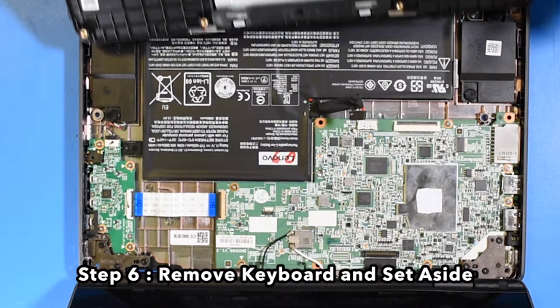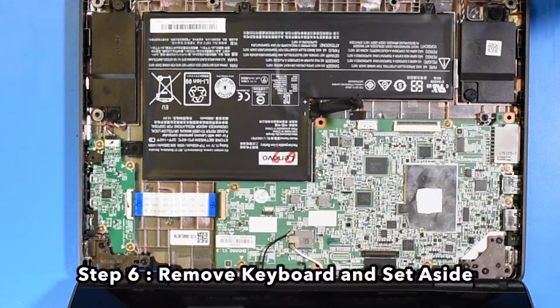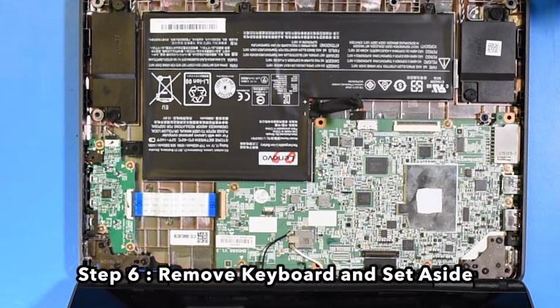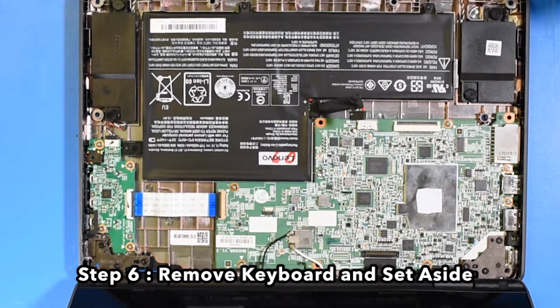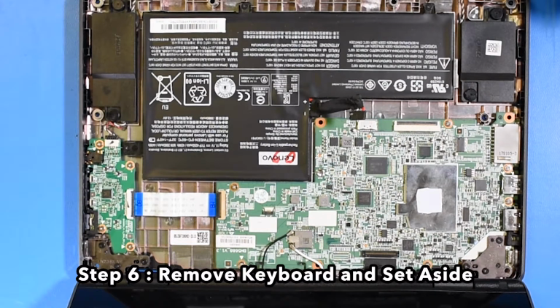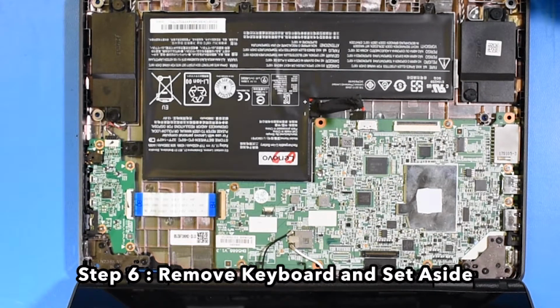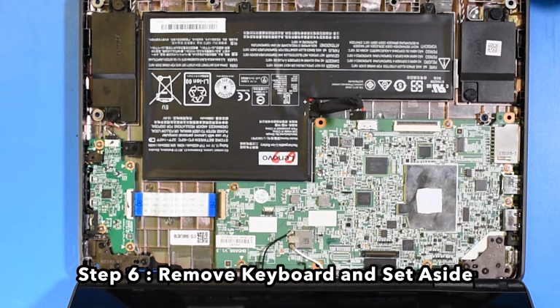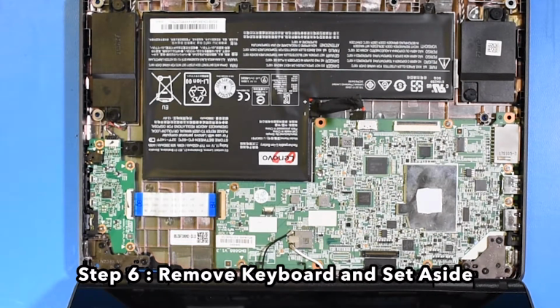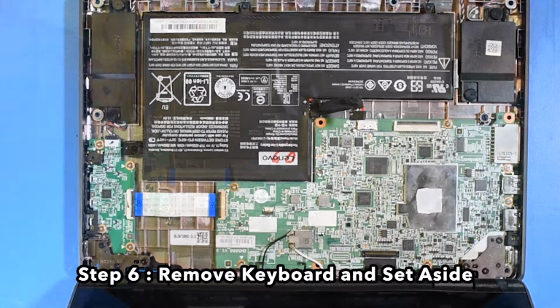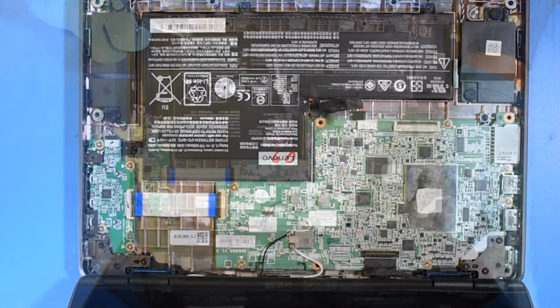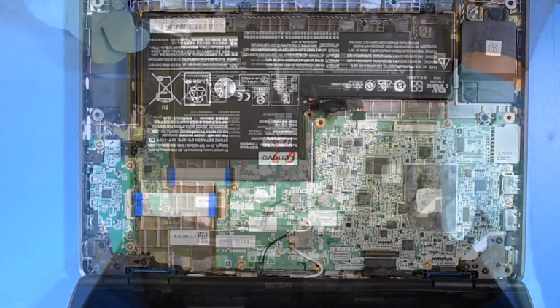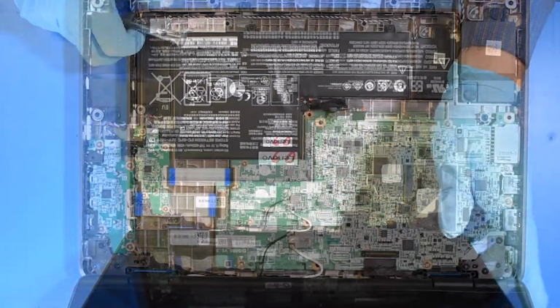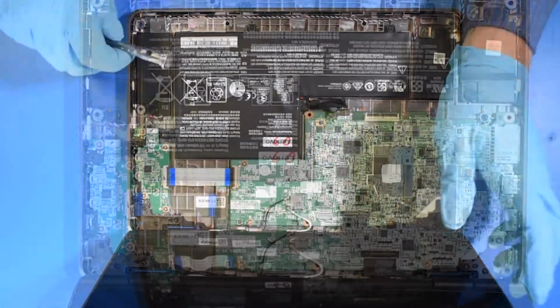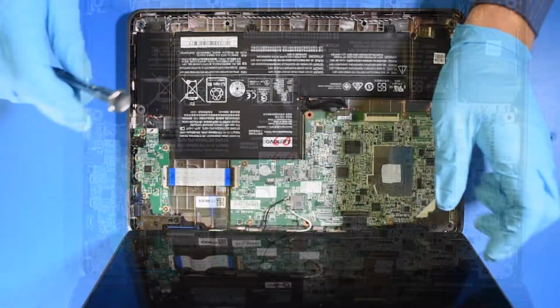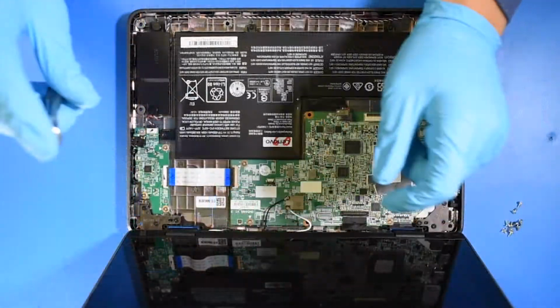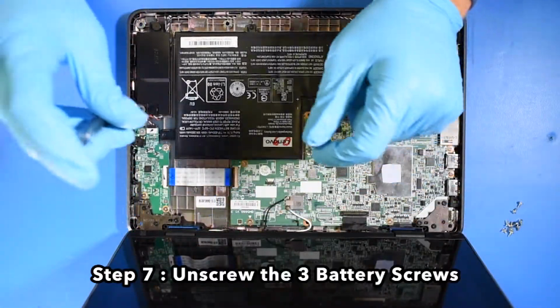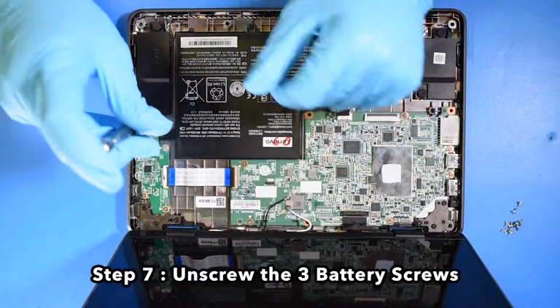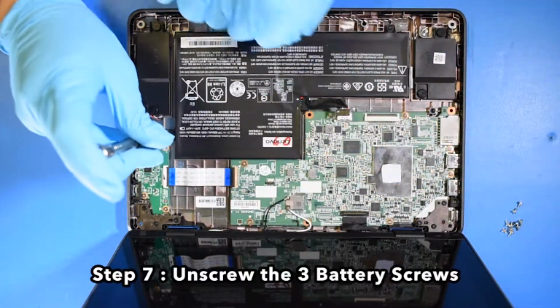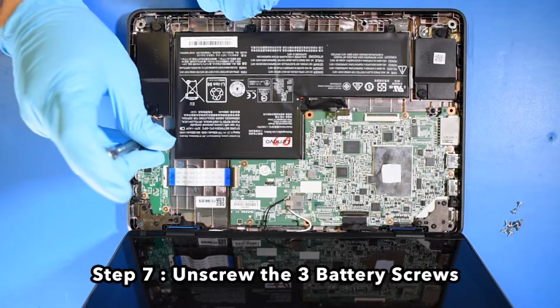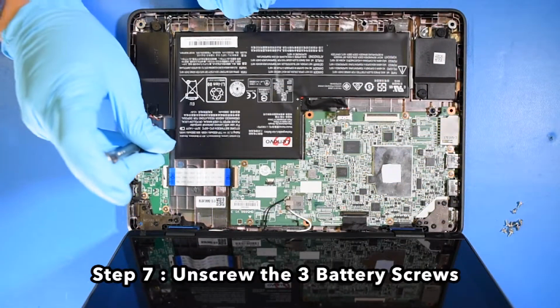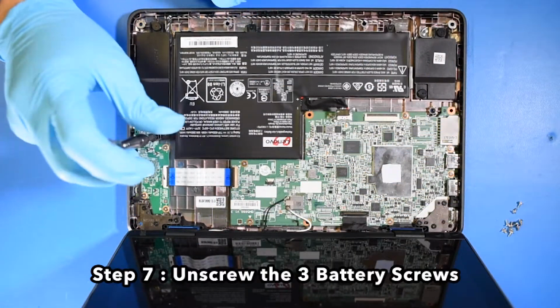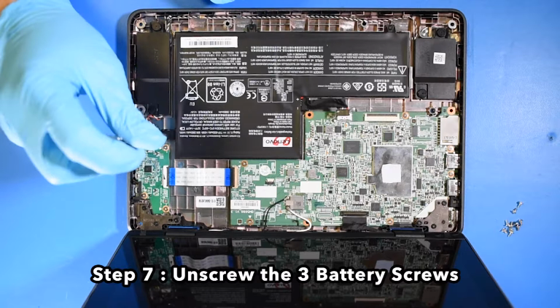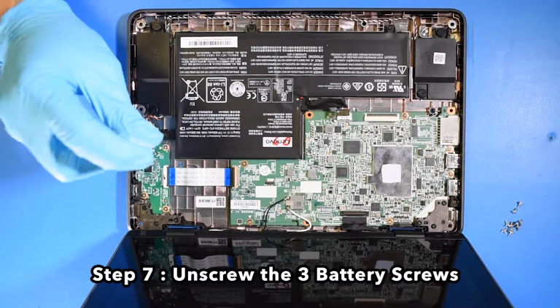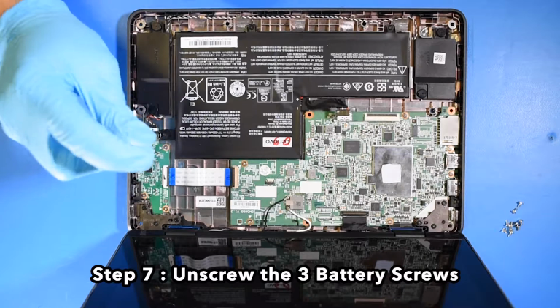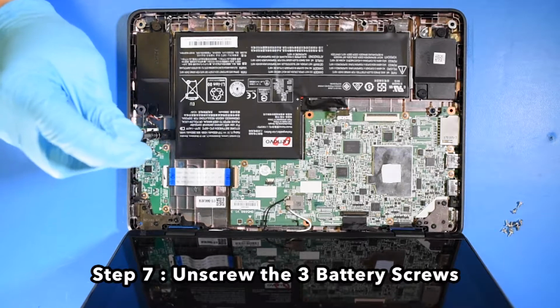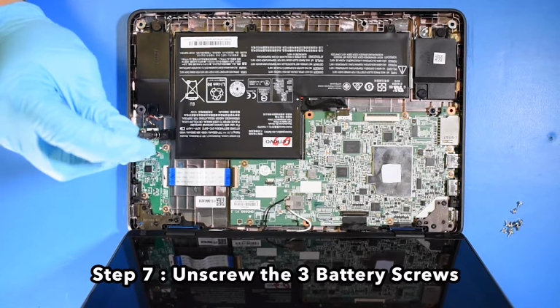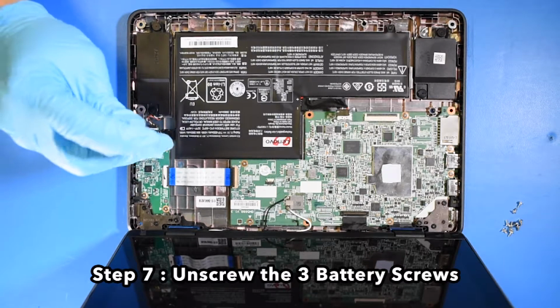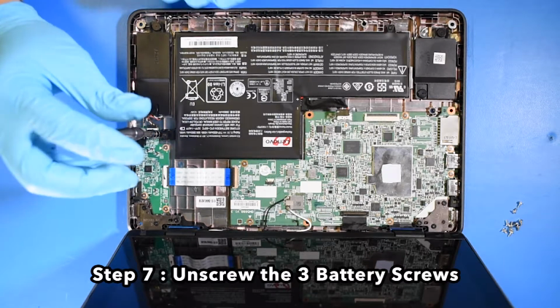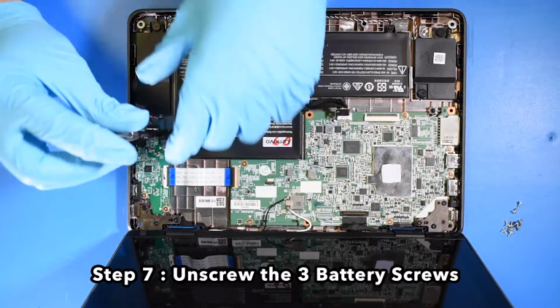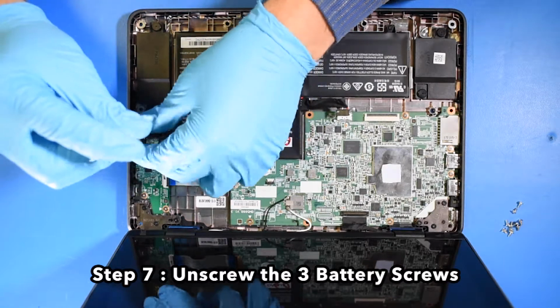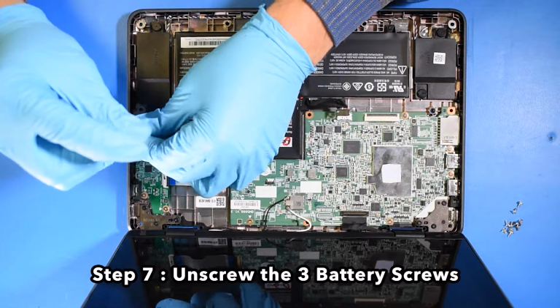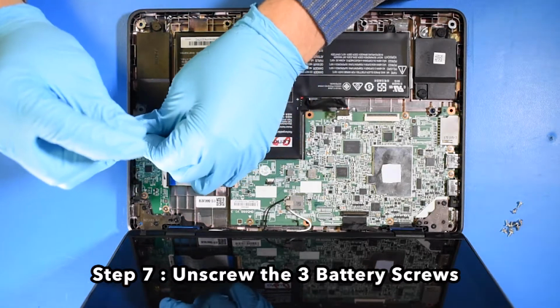Step 6: Remove the keyboard and set aside. Step 7: Unscrew the three battery screws.